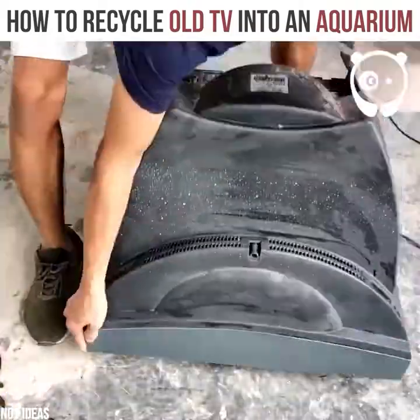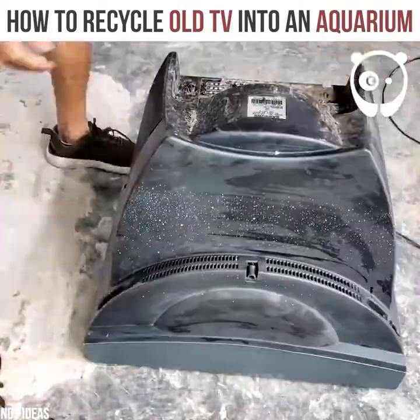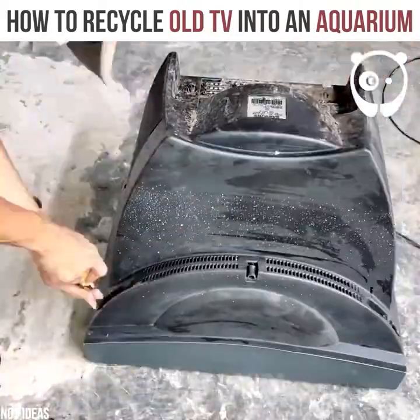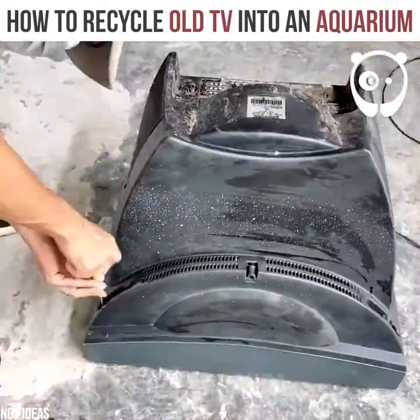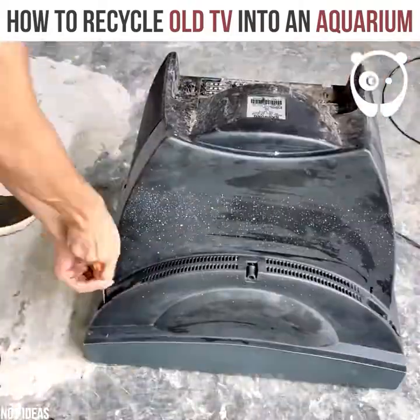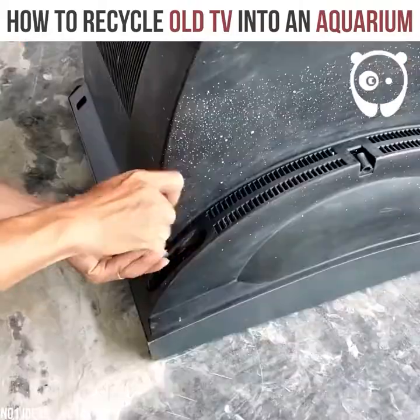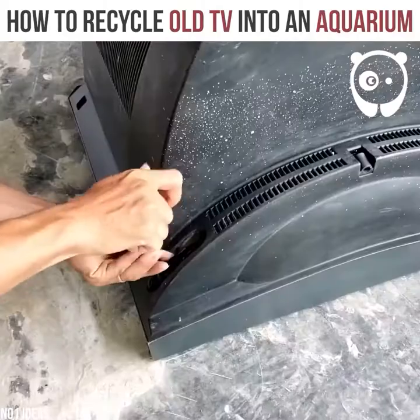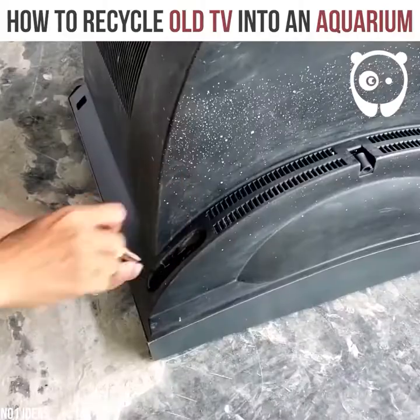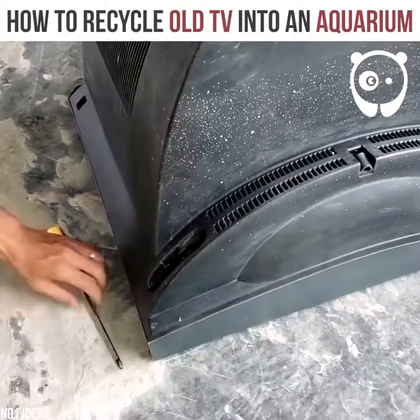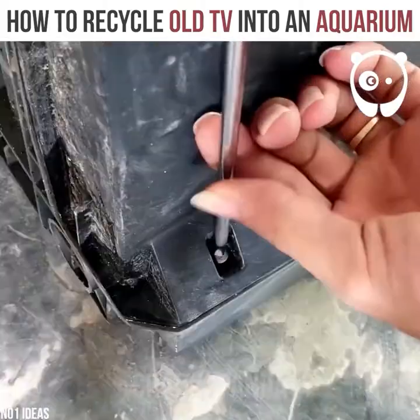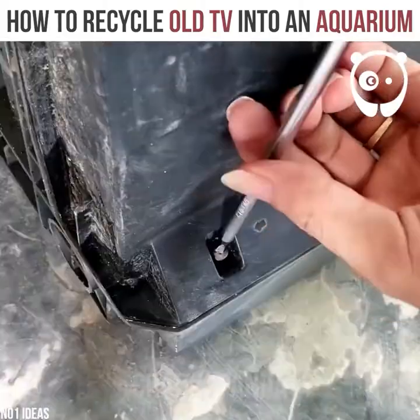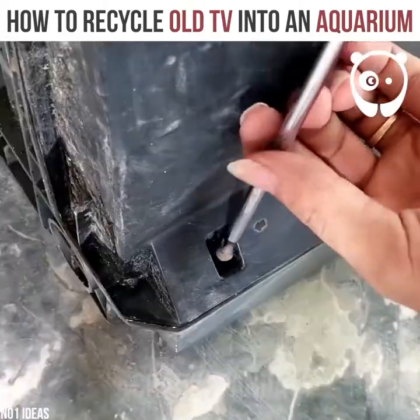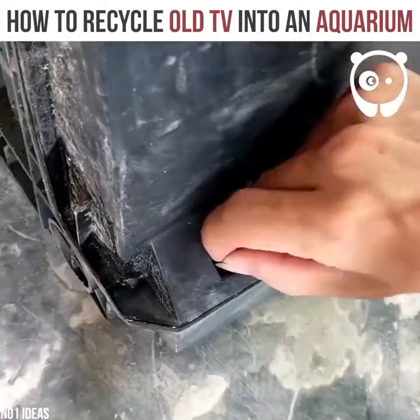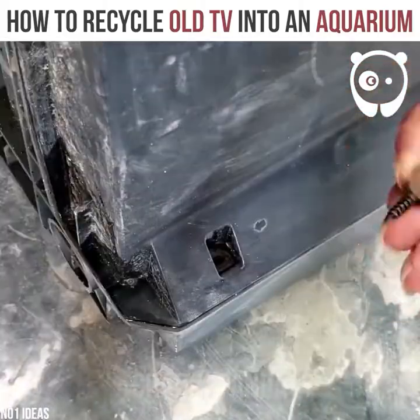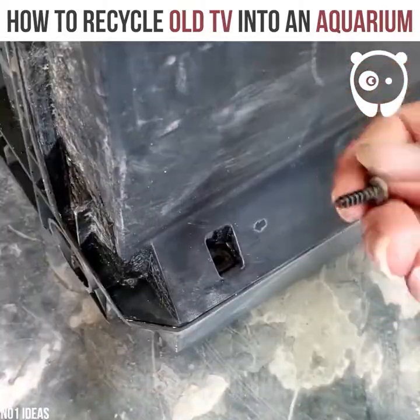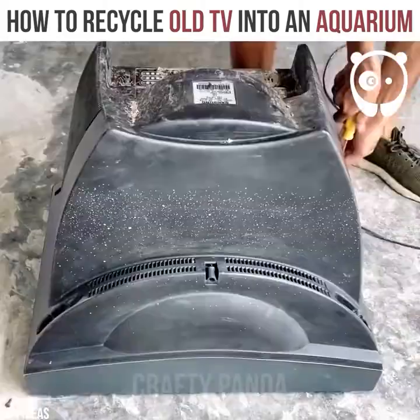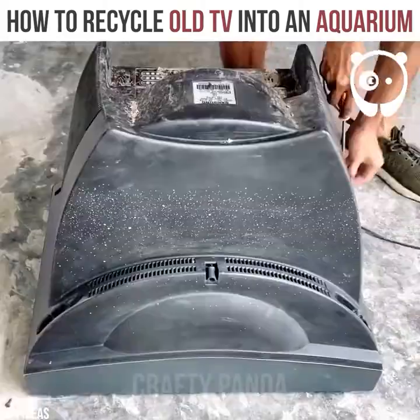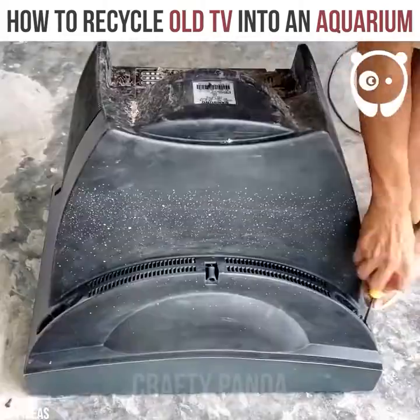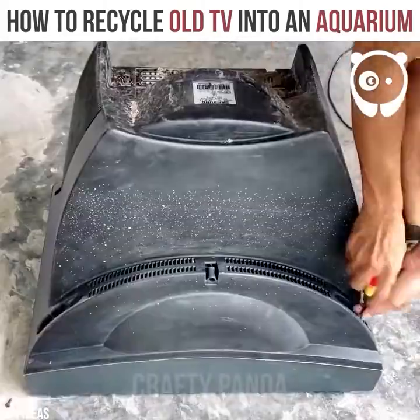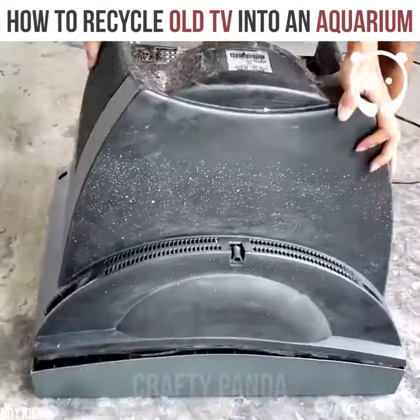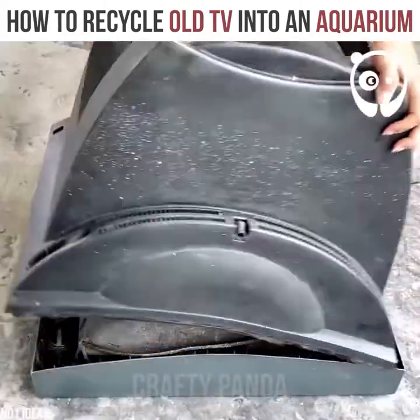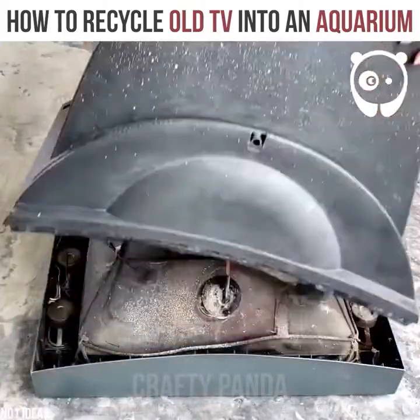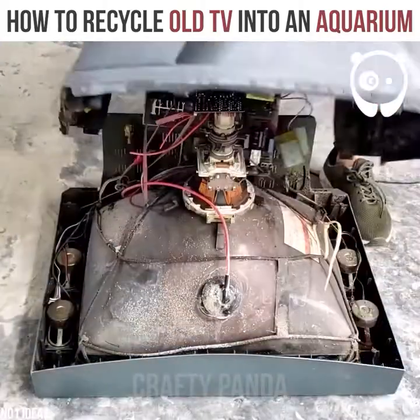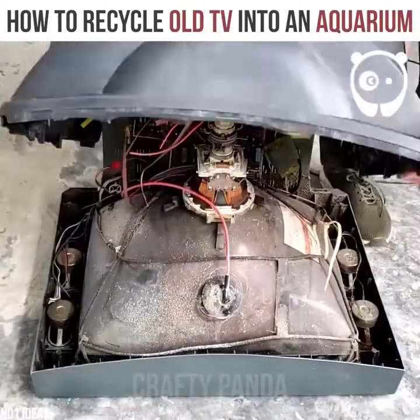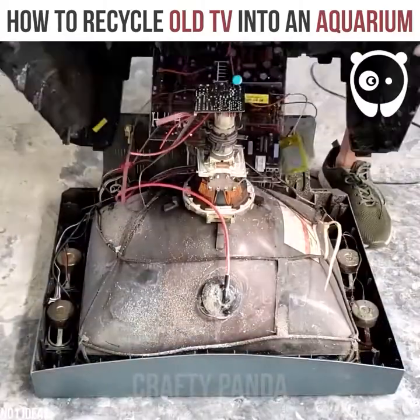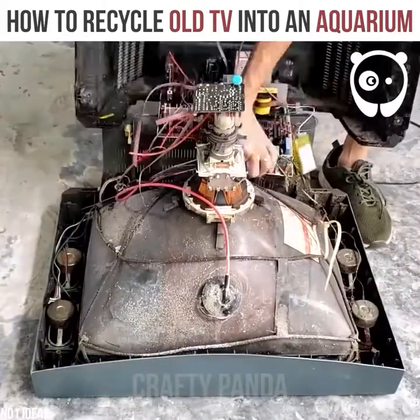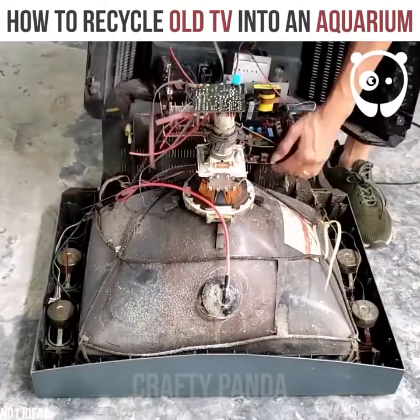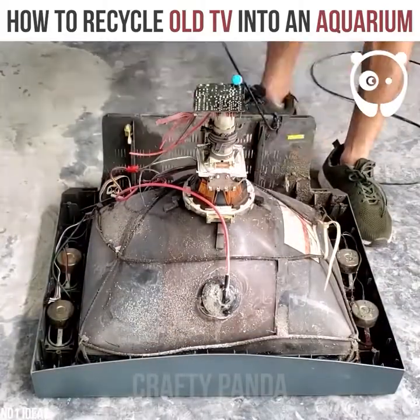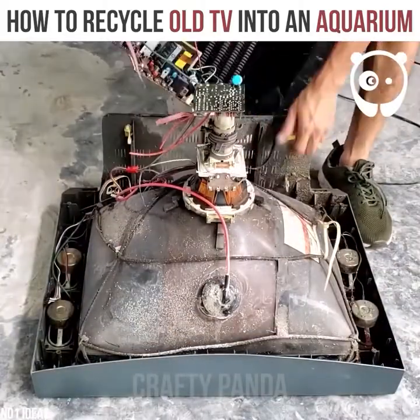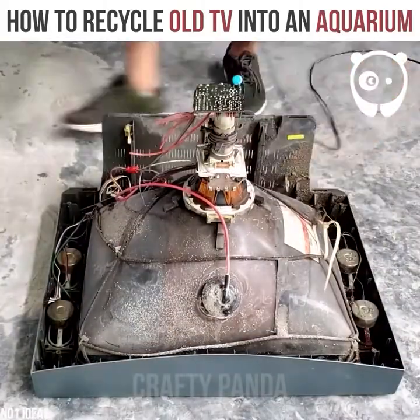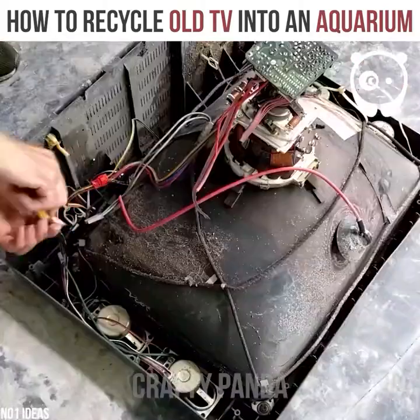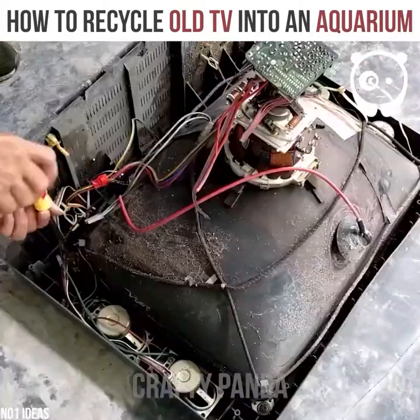Then it should be unscrewed and all the internal electronics, step by step, dismantled.